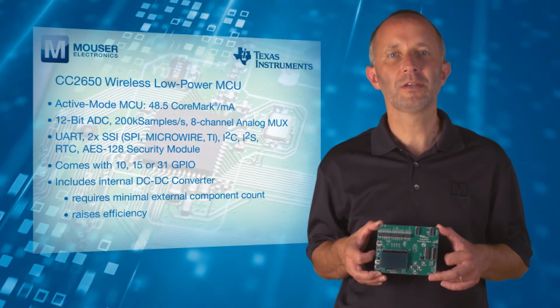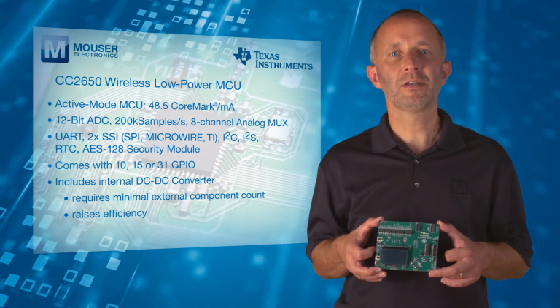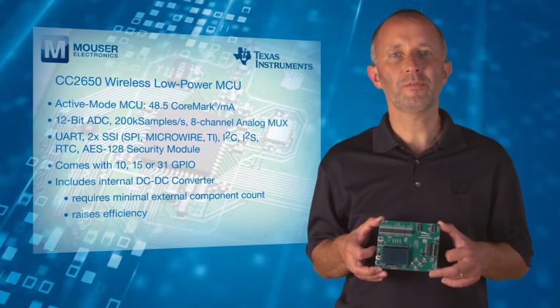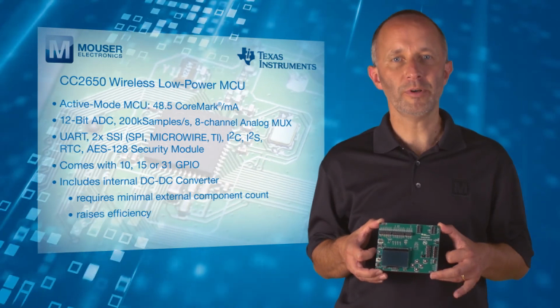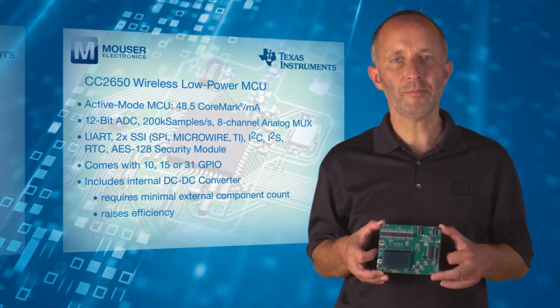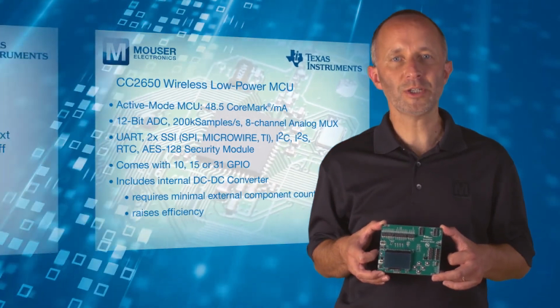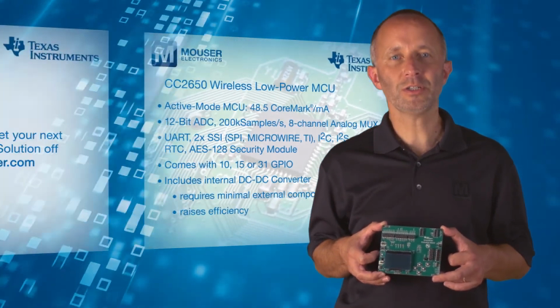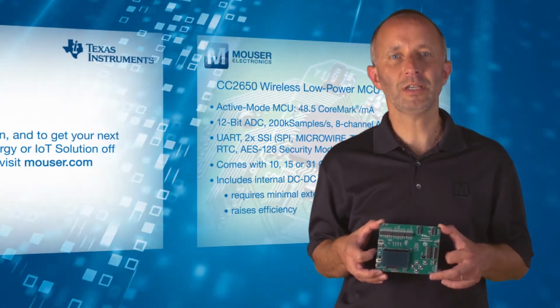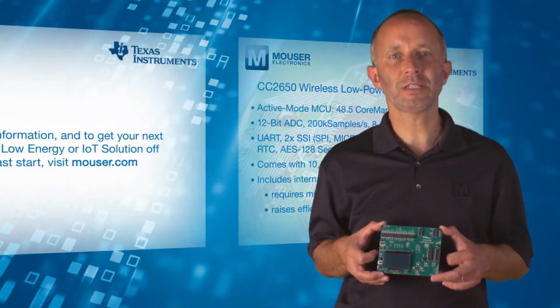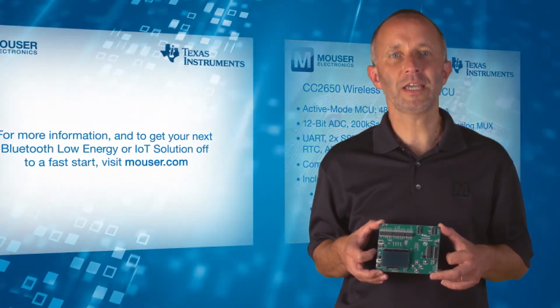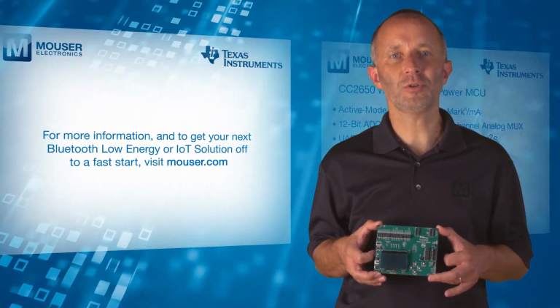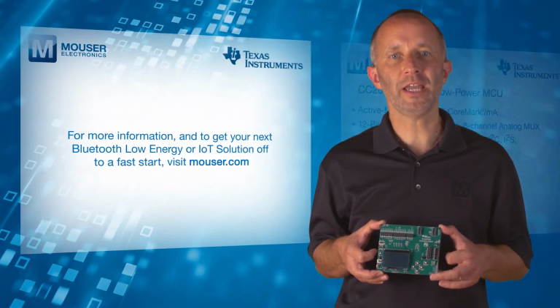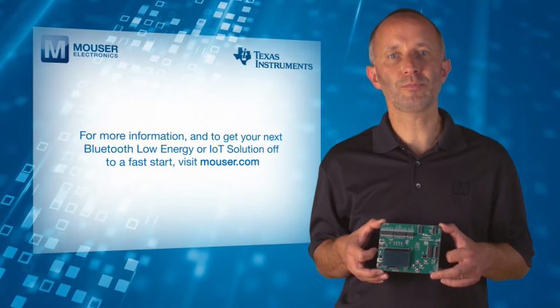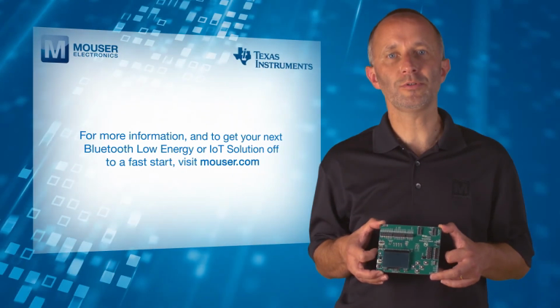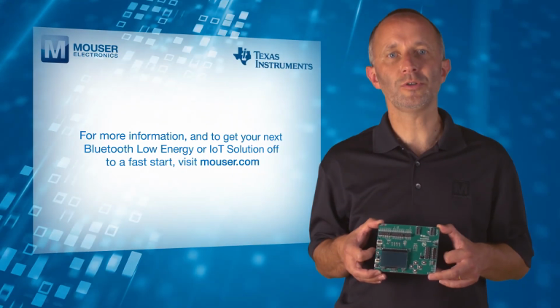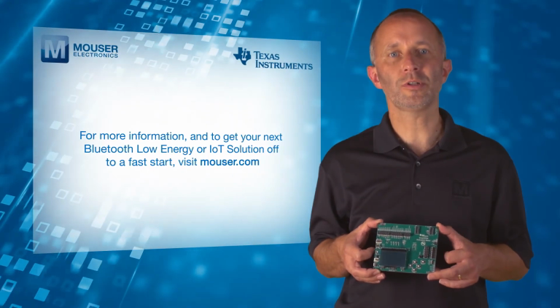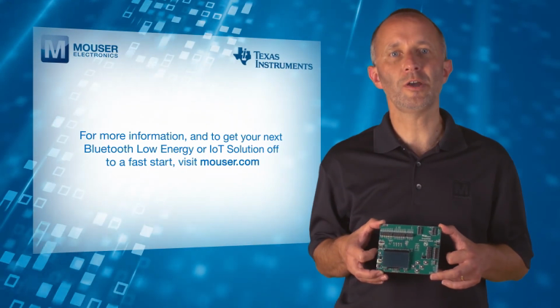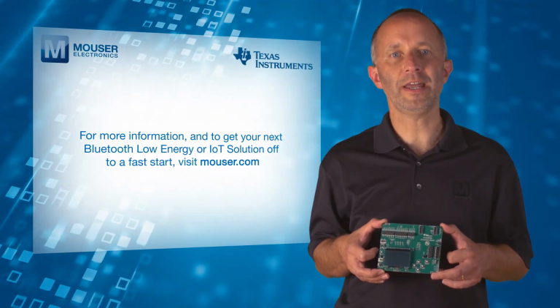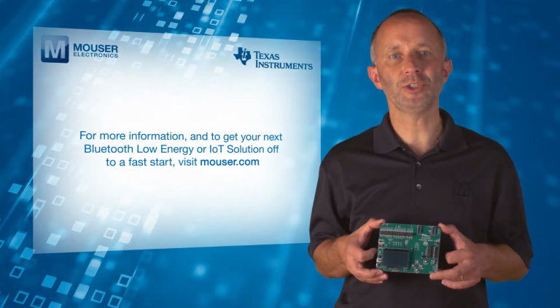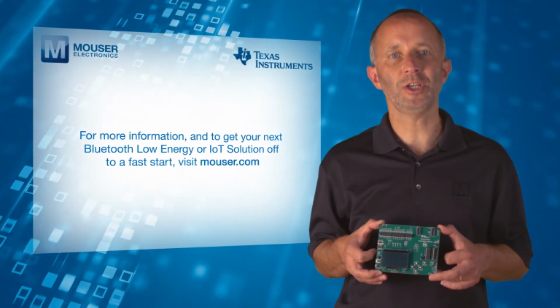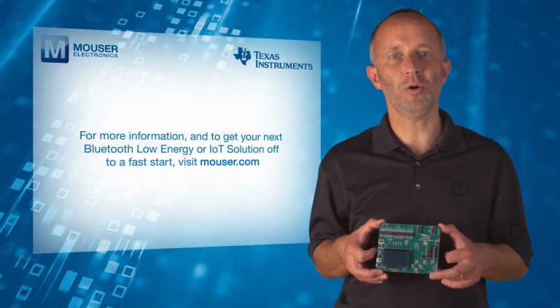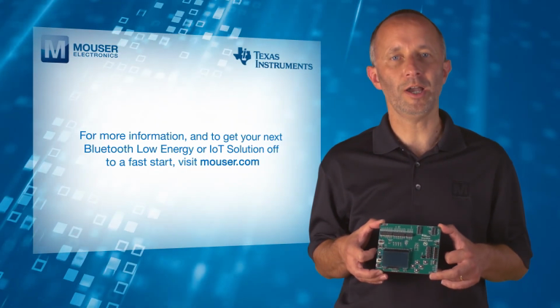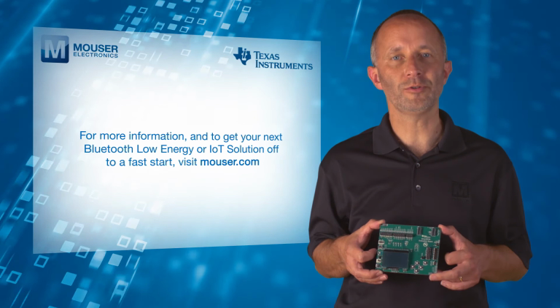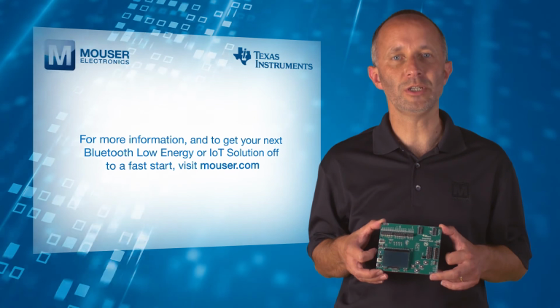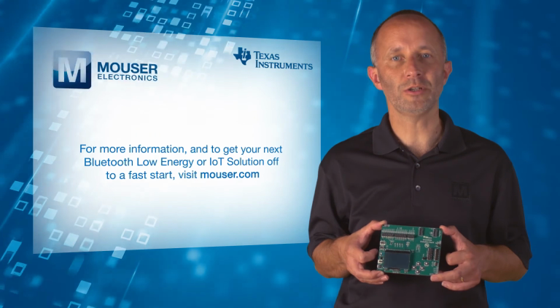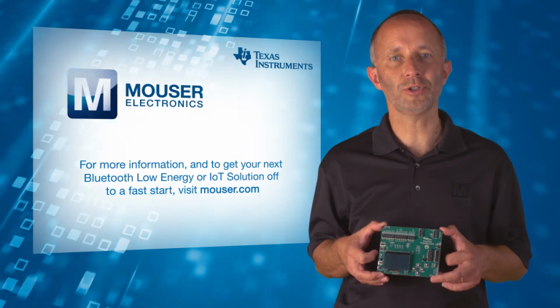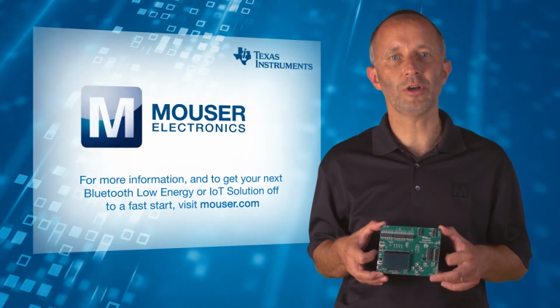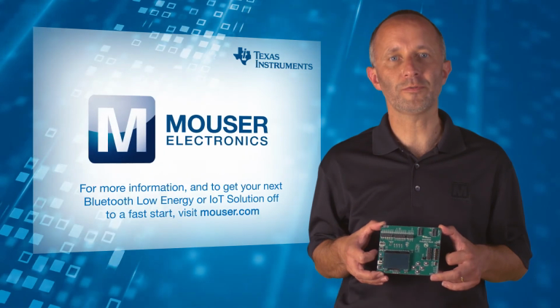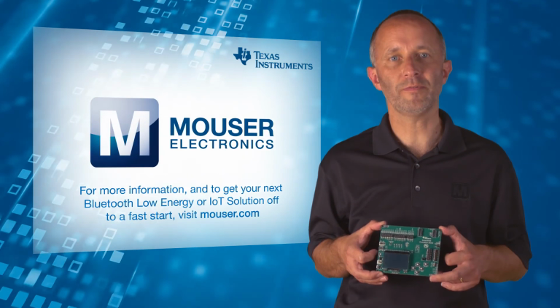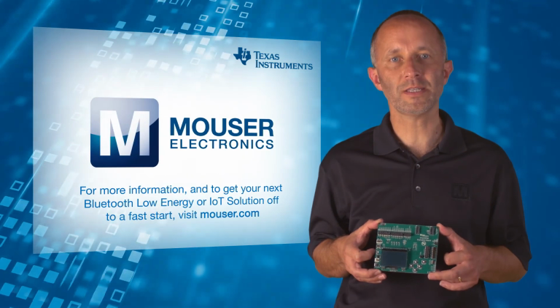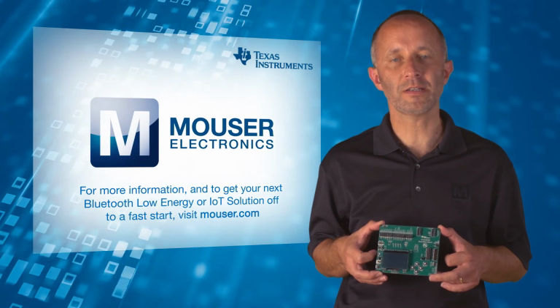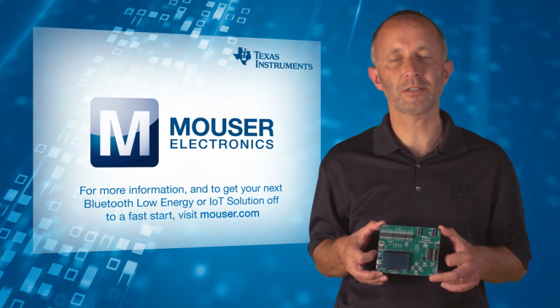For more information and to get your next Bluetooth Low Energy or IoT solution off to a fast start, visit mouser.com.